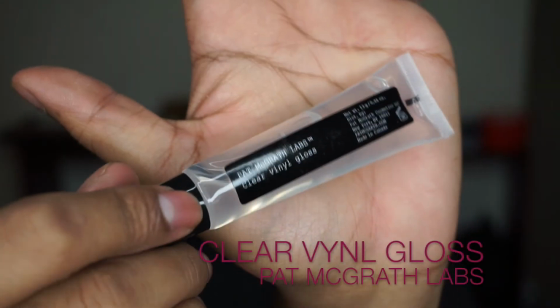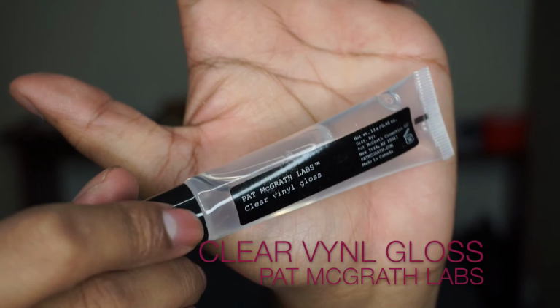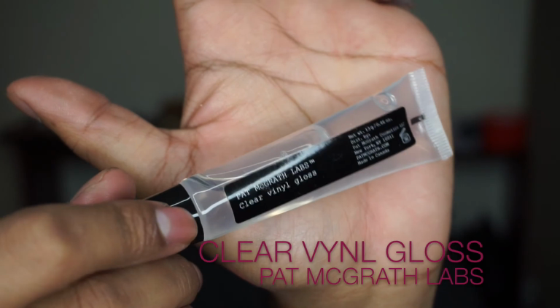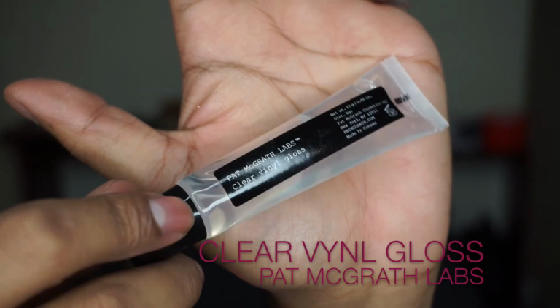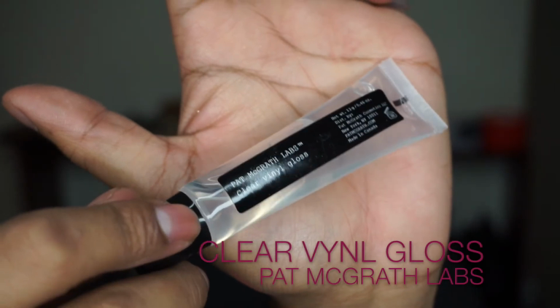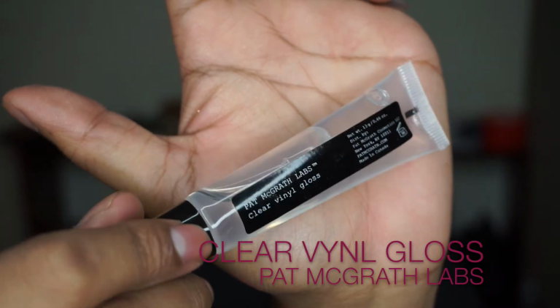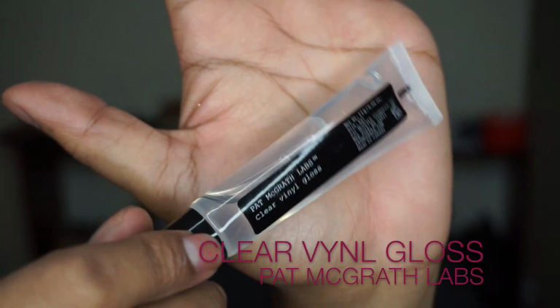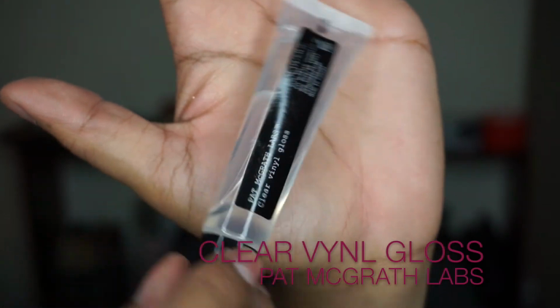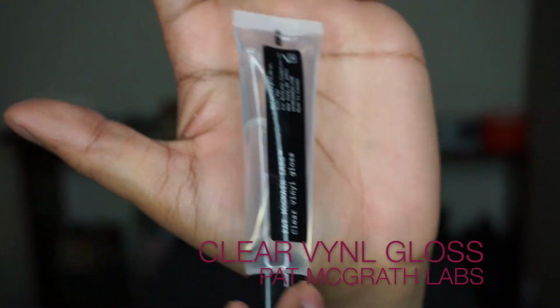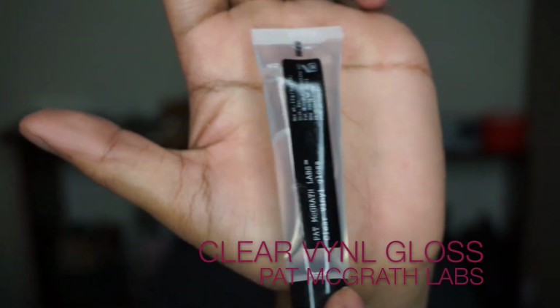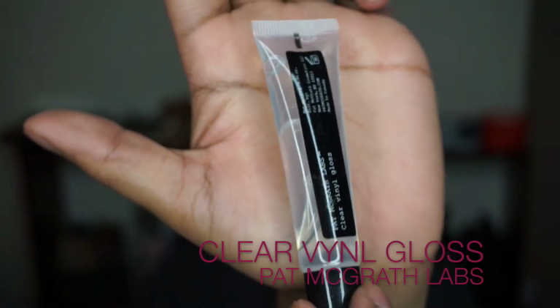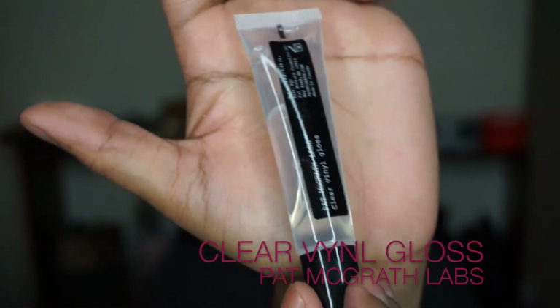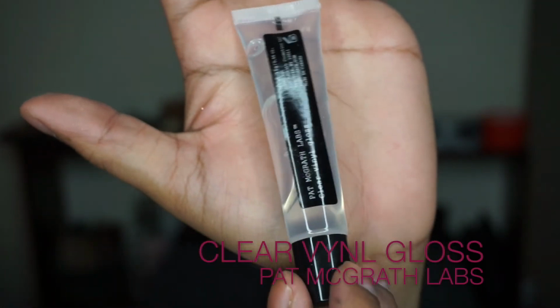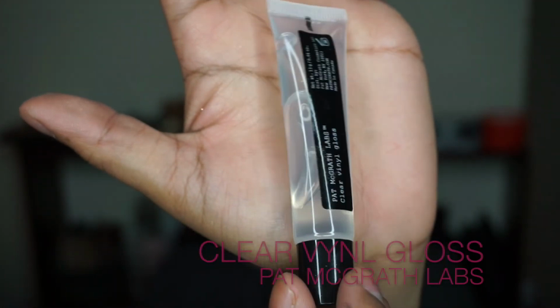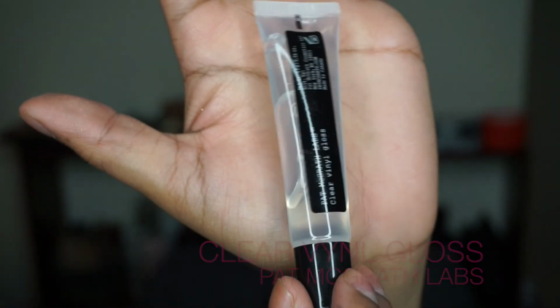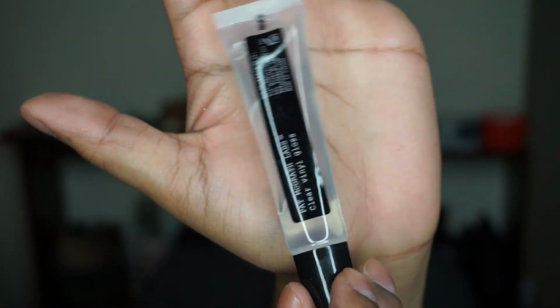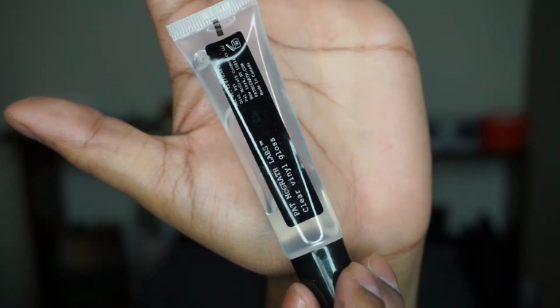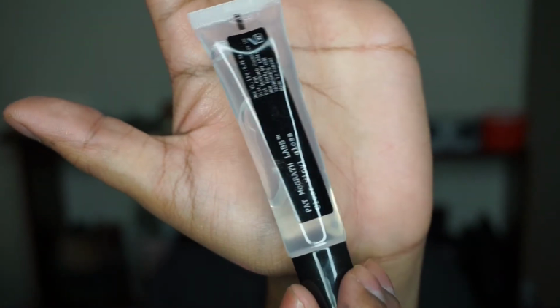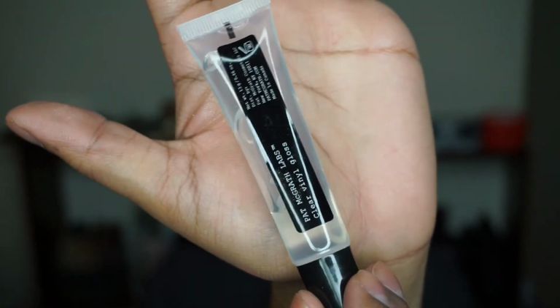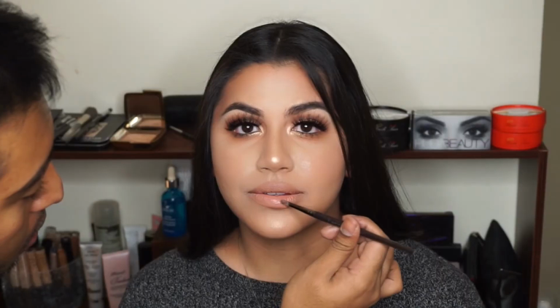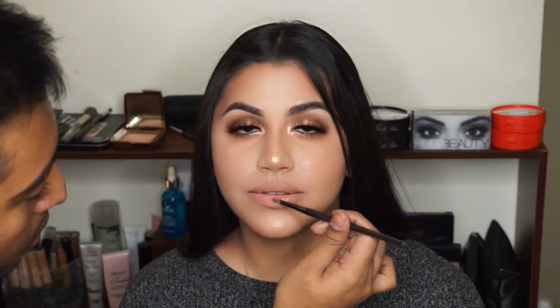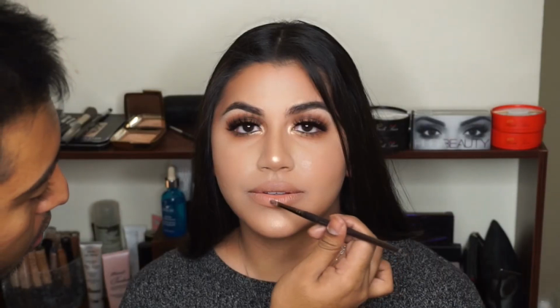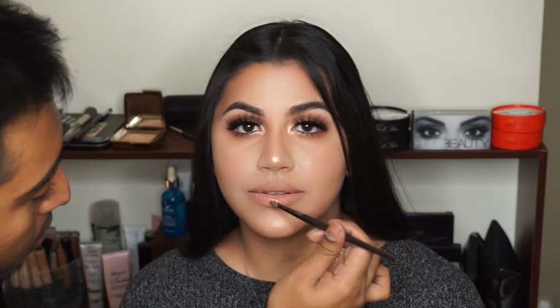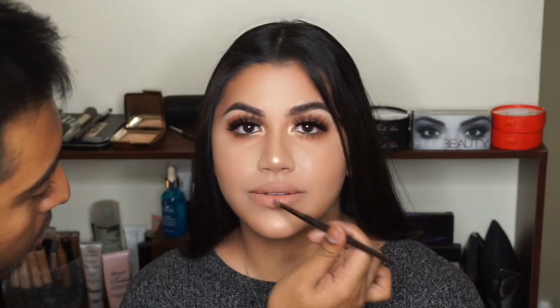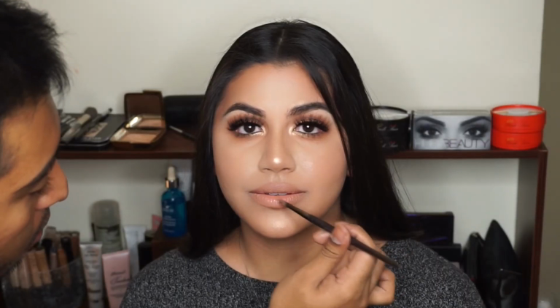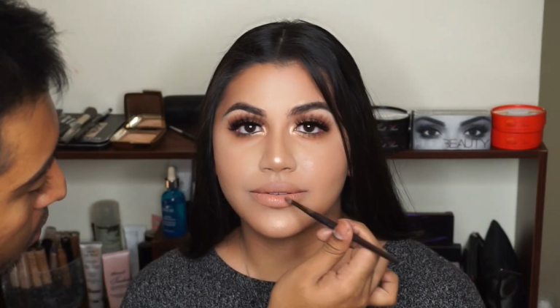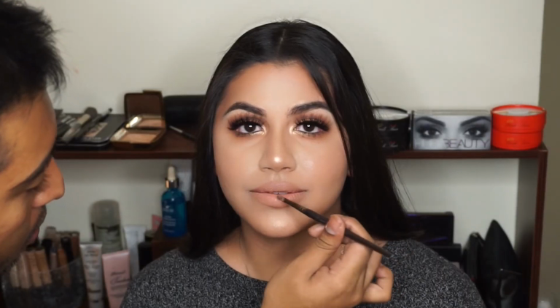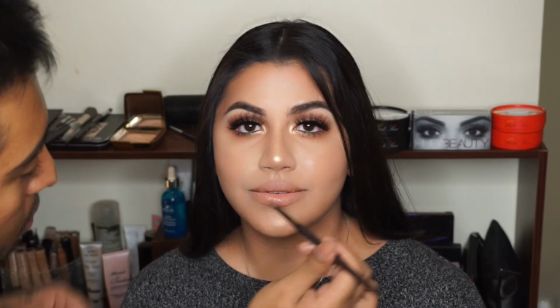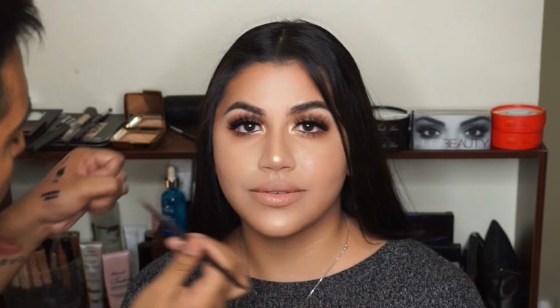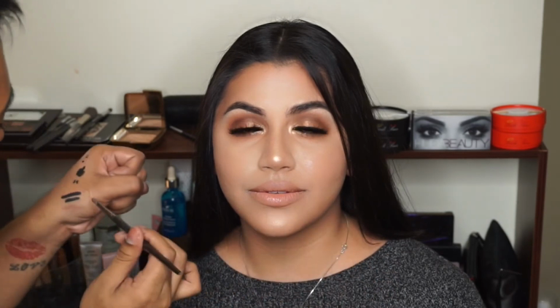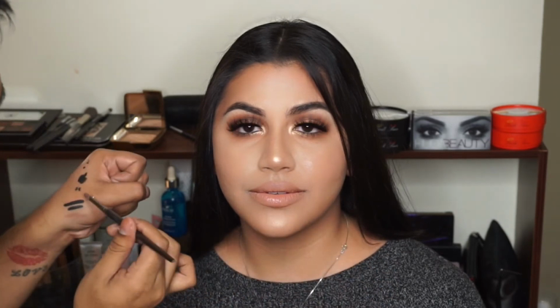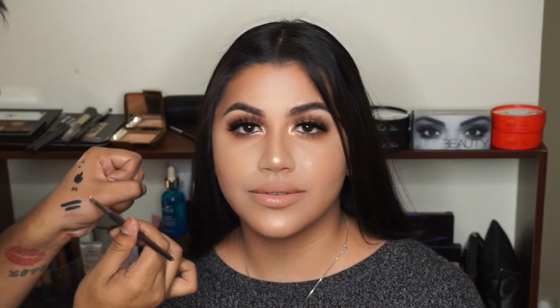The last and final step is just to apply some gloss on top of the lips. Today I'm using the Pat McGrath clear vinyl gloss.